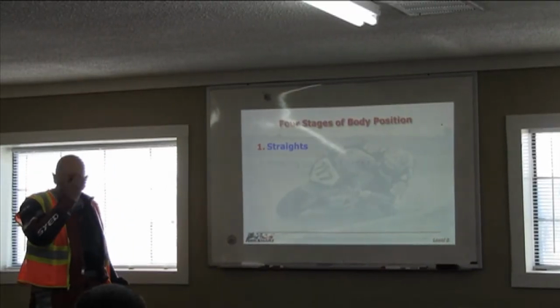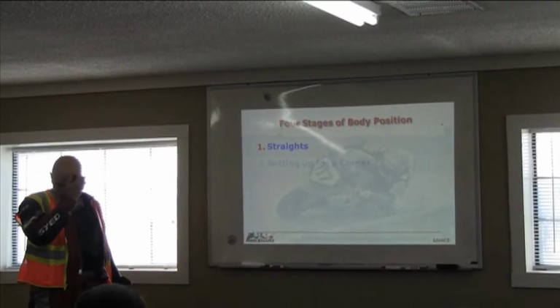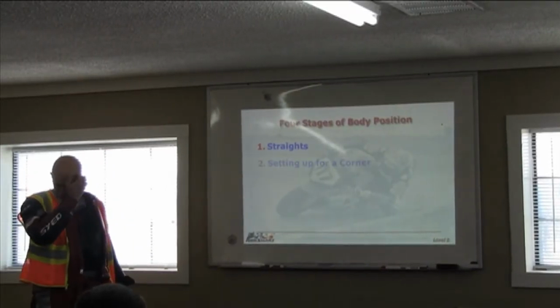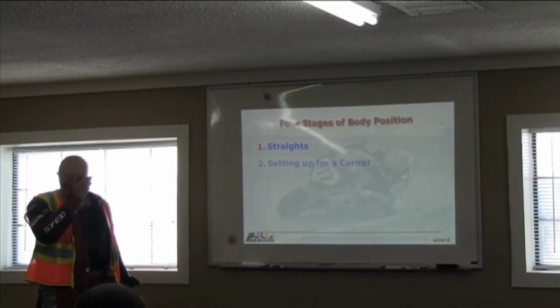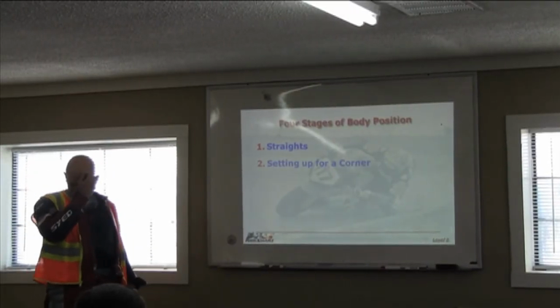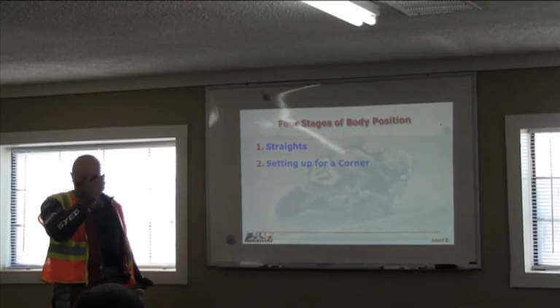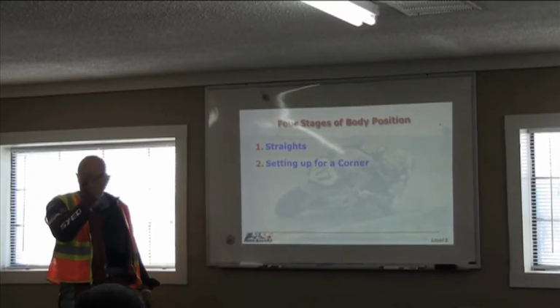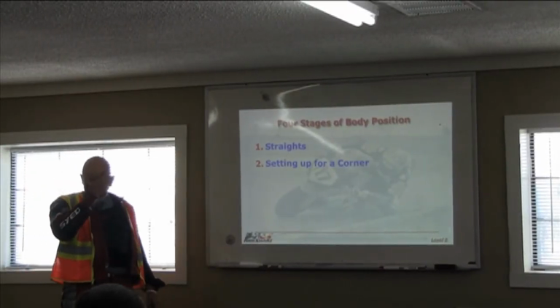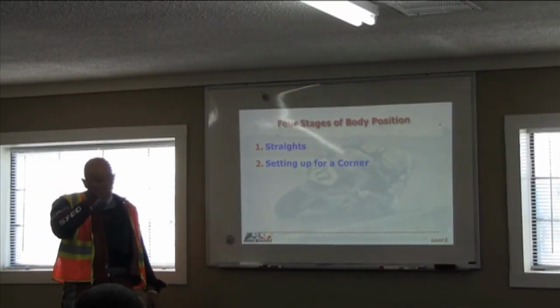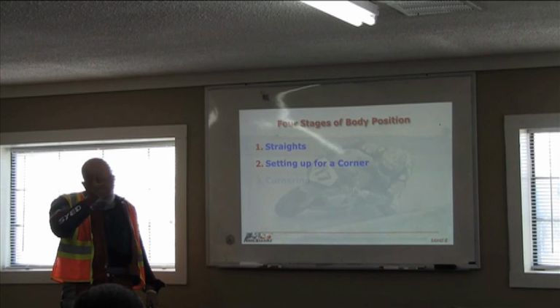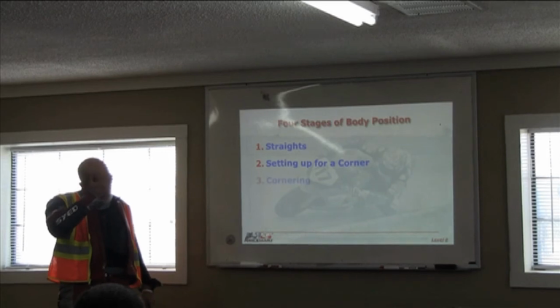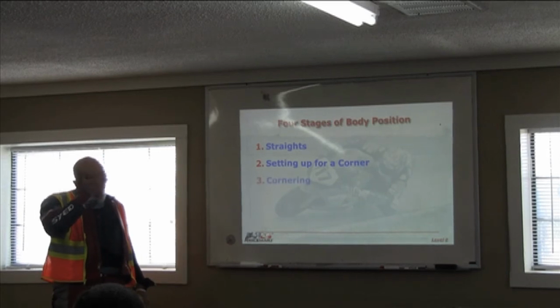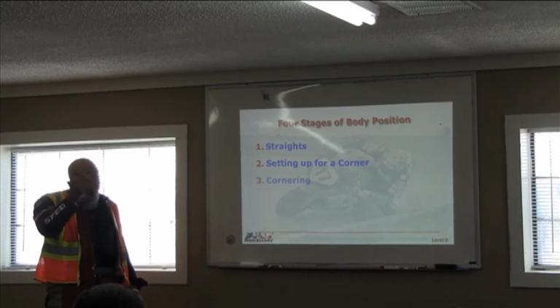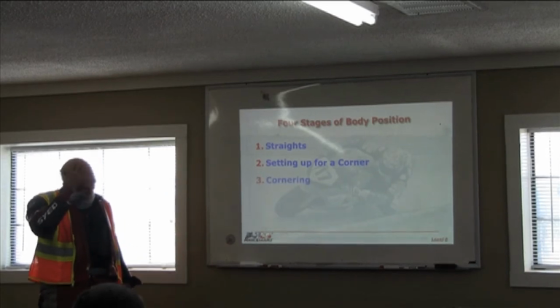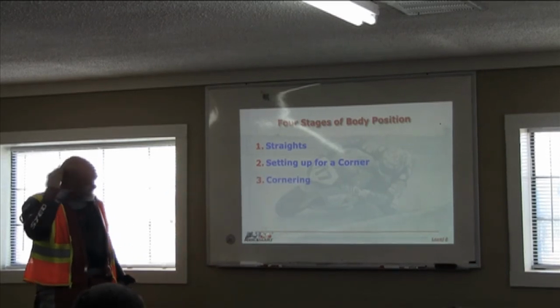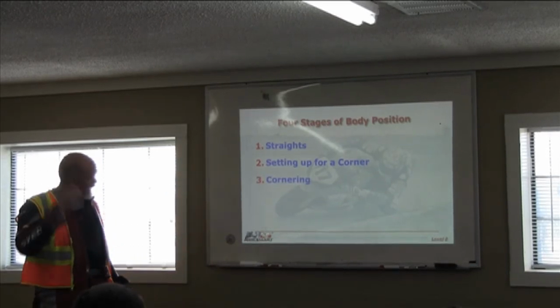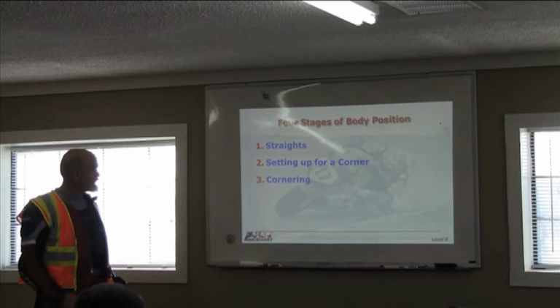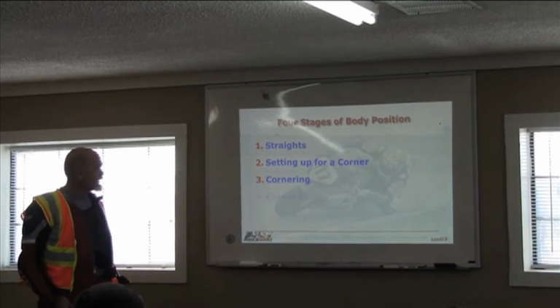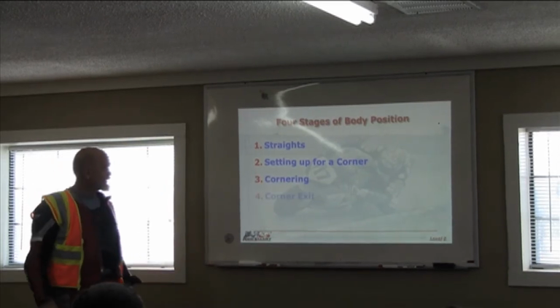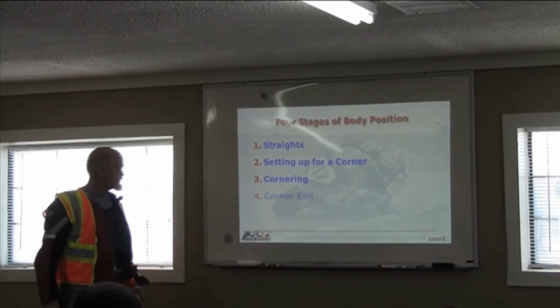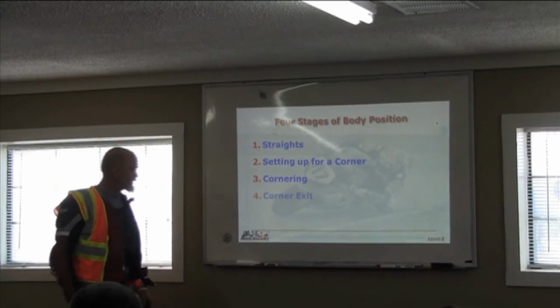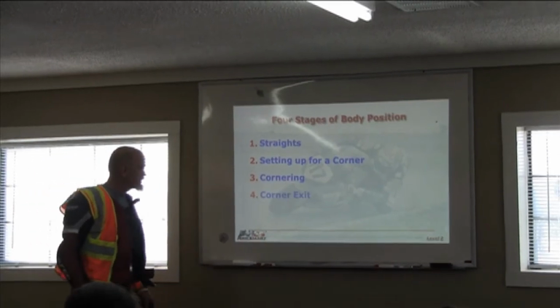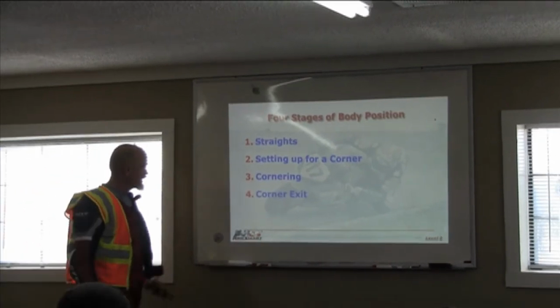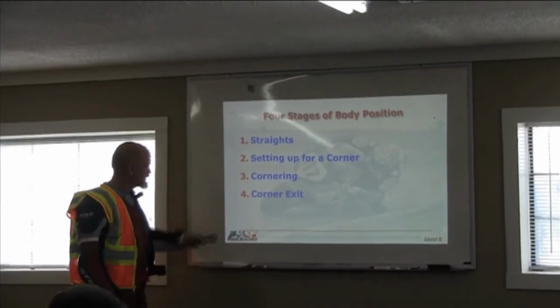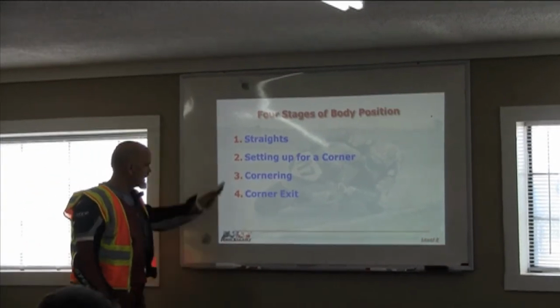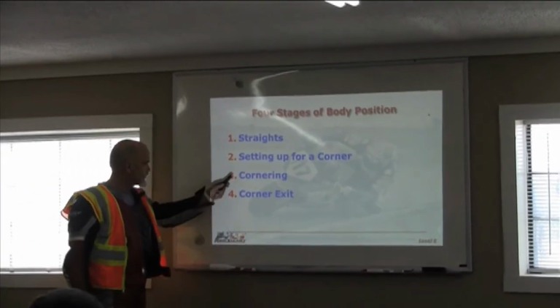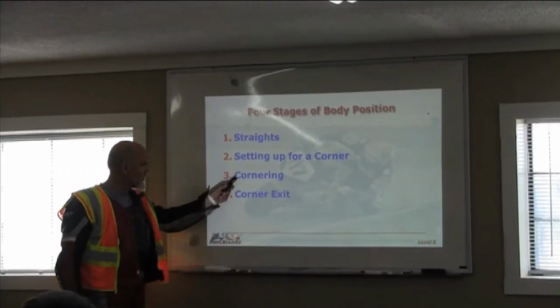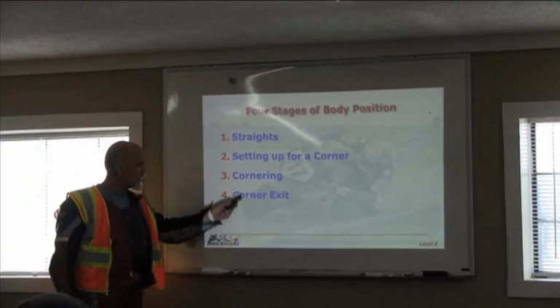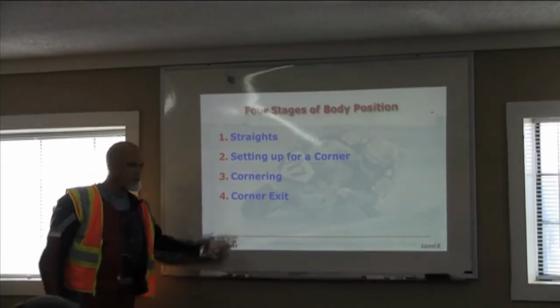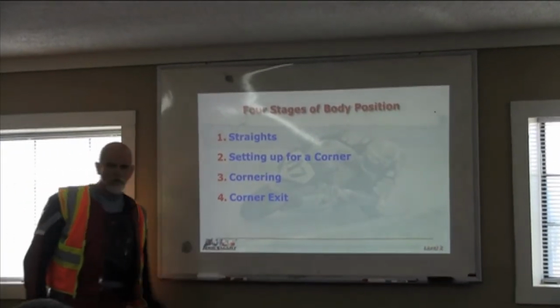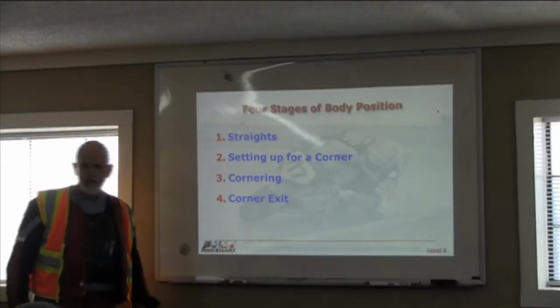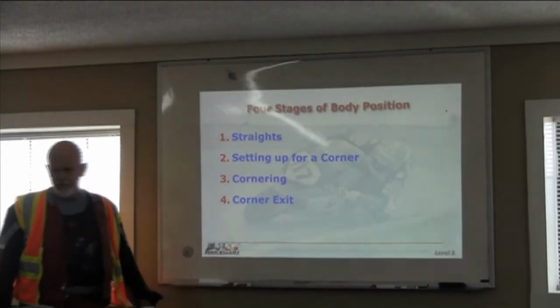Stages of the body position — you've got different body positions for different parts of the track. You've got straight, you've got setting up in the corner, corner, and corner exit.